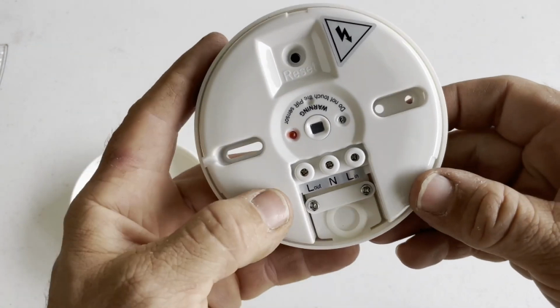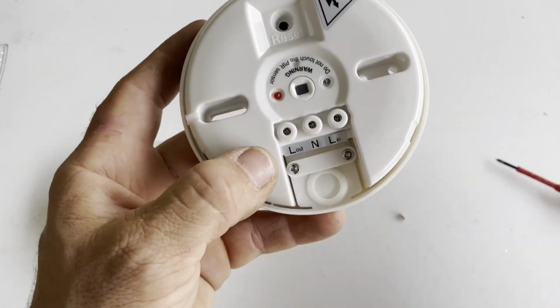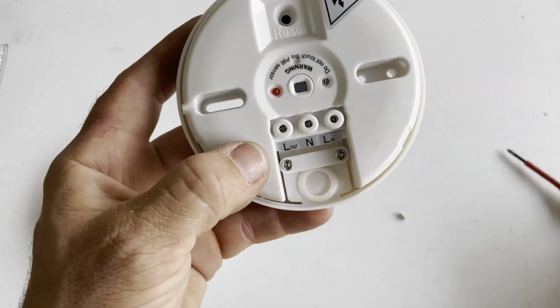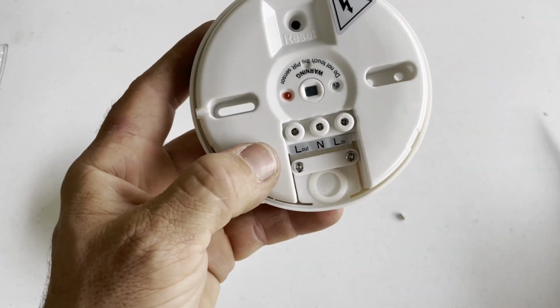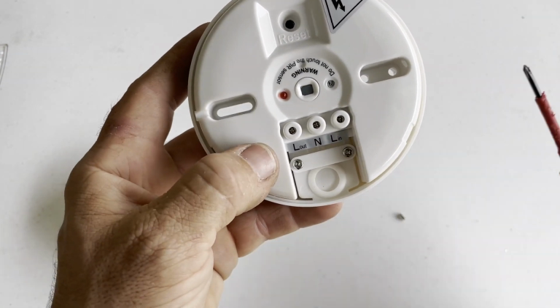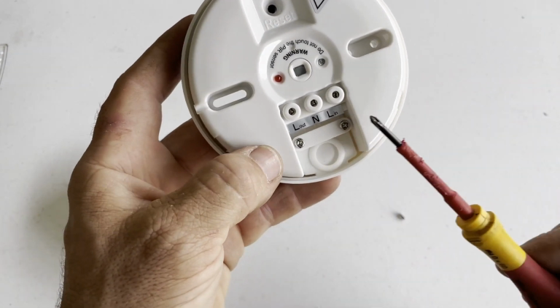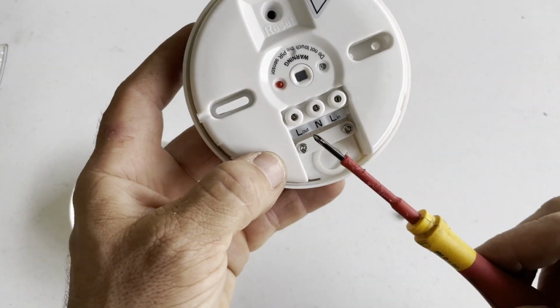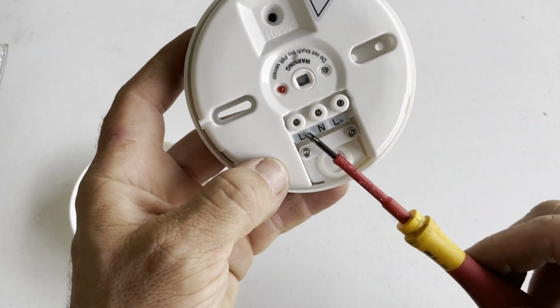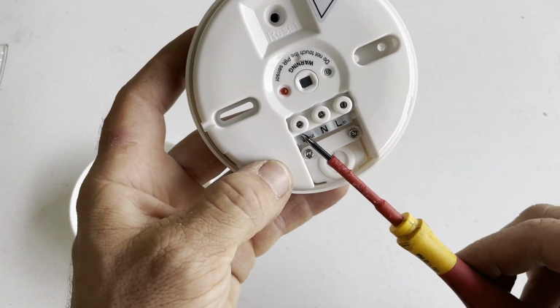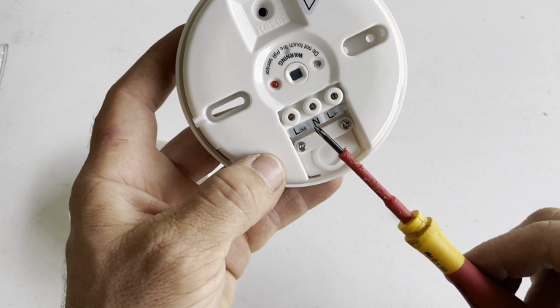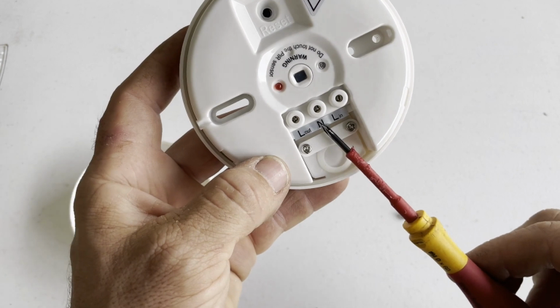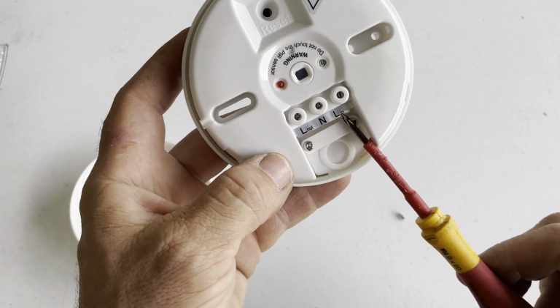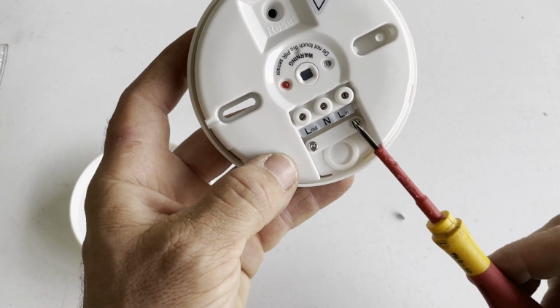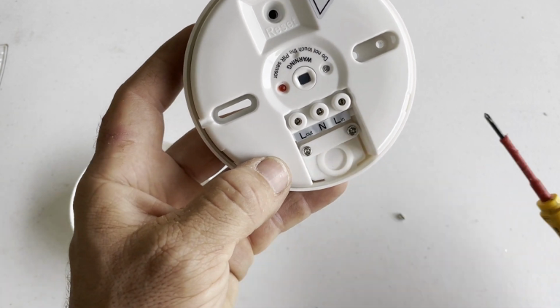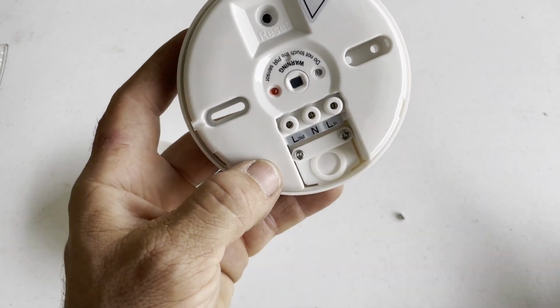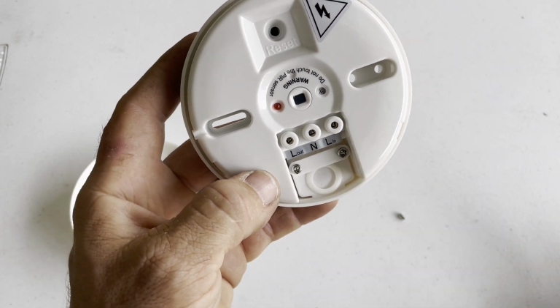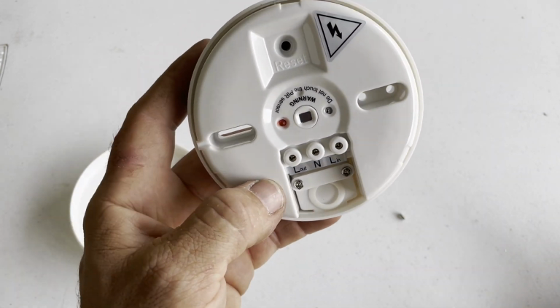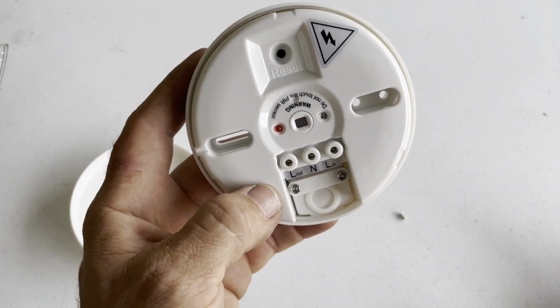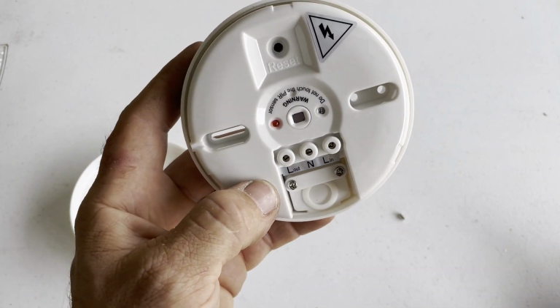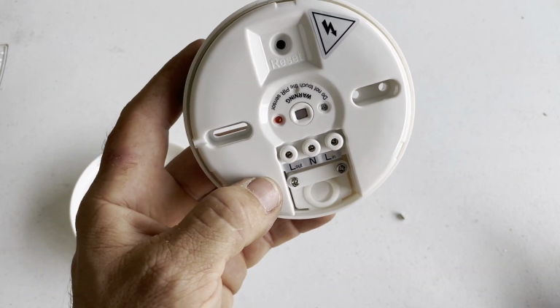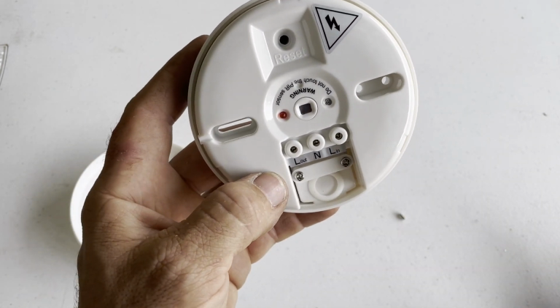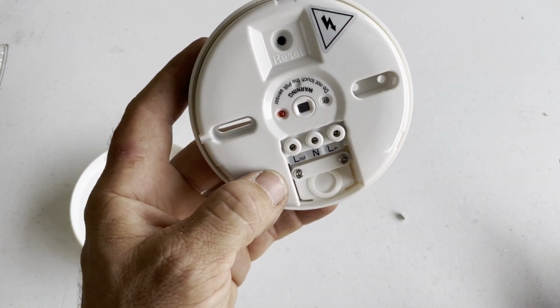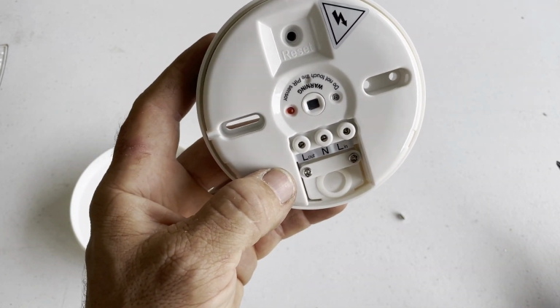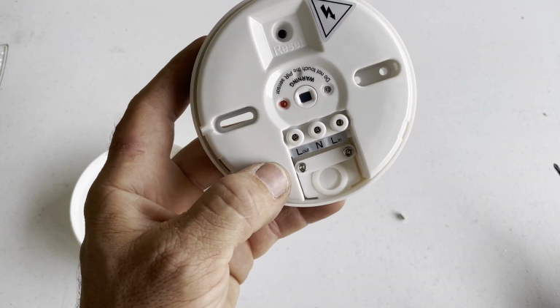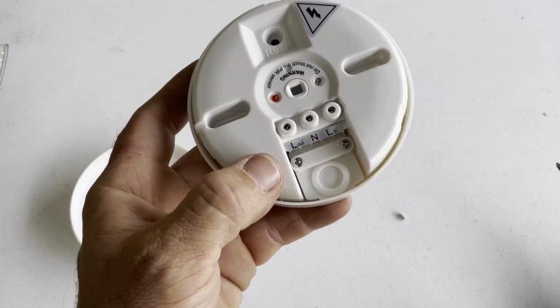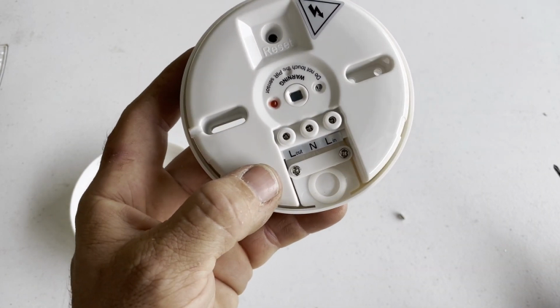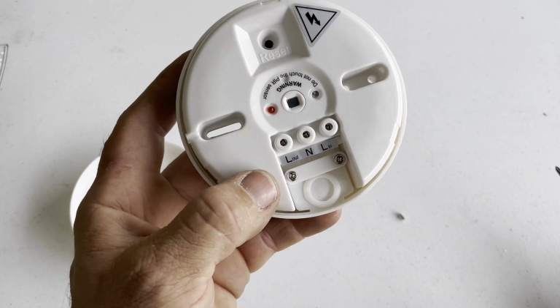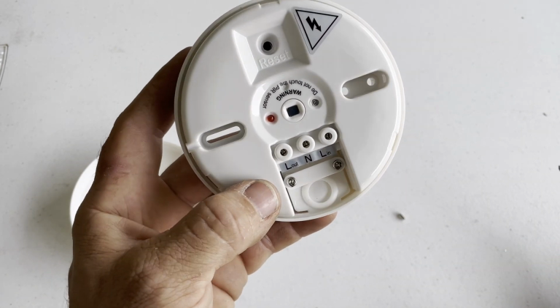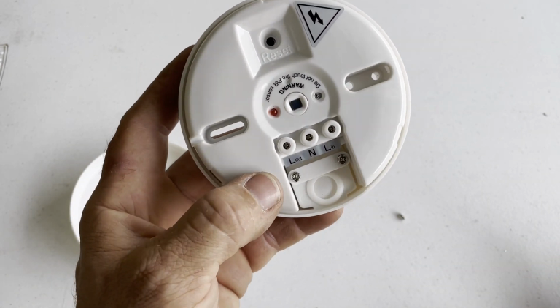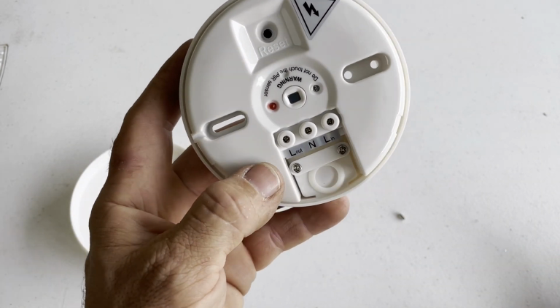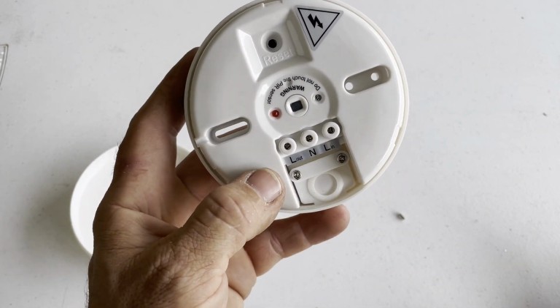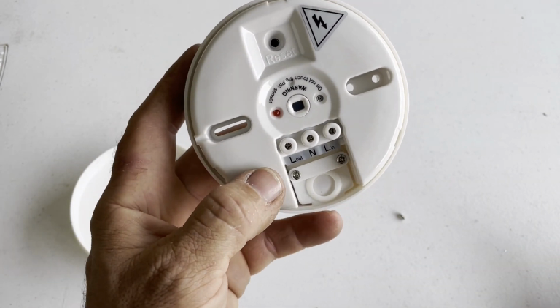We've got the typical line in, neutral, and line out — that's to connect our light and power to.